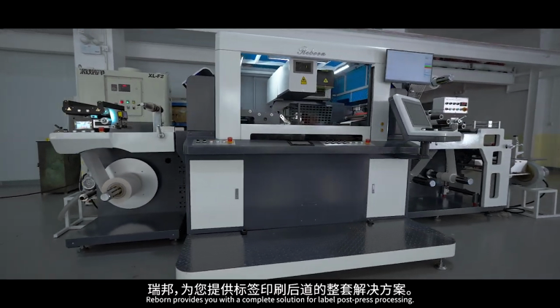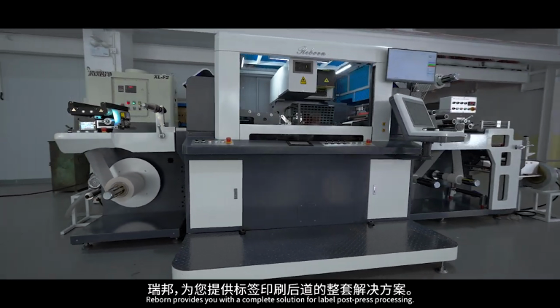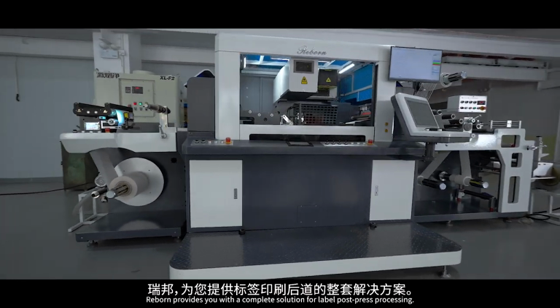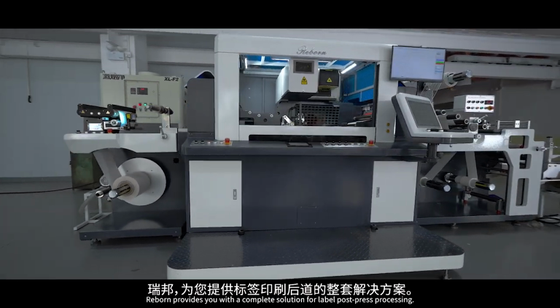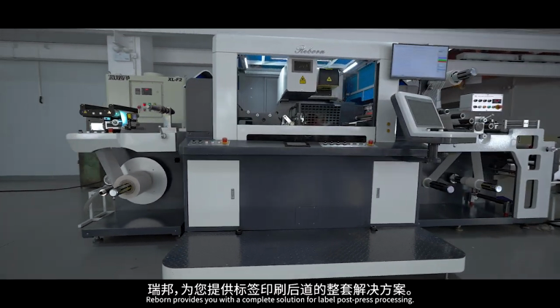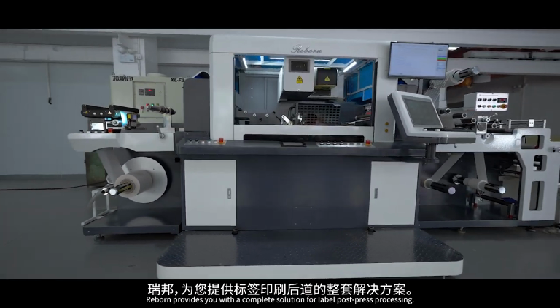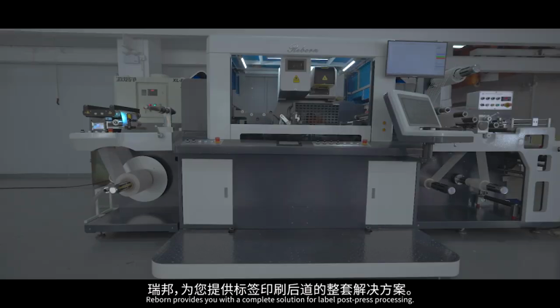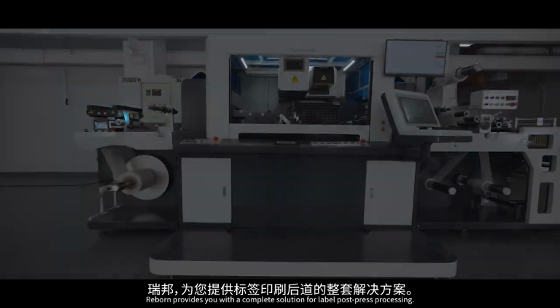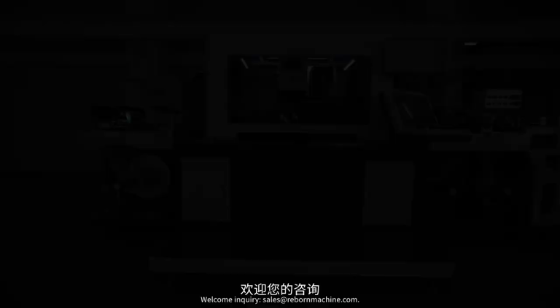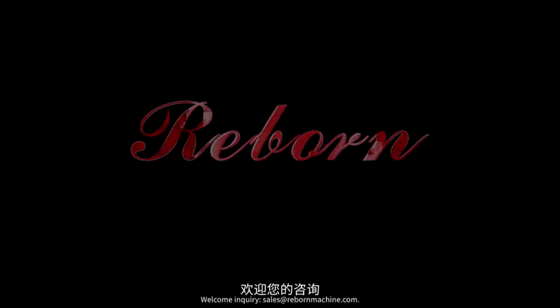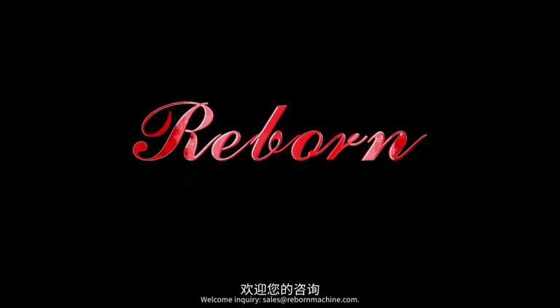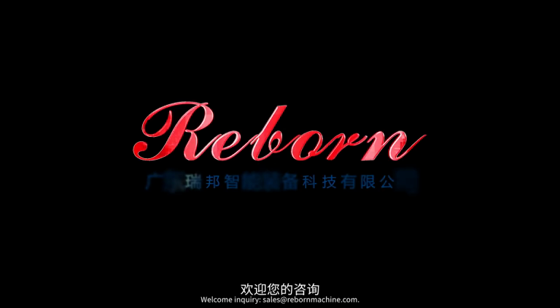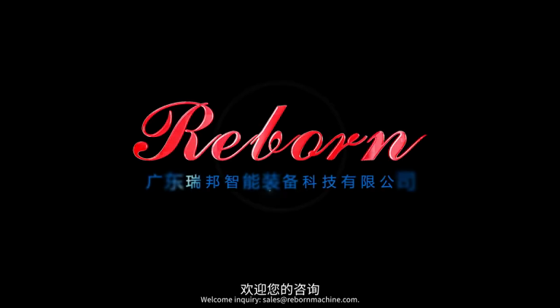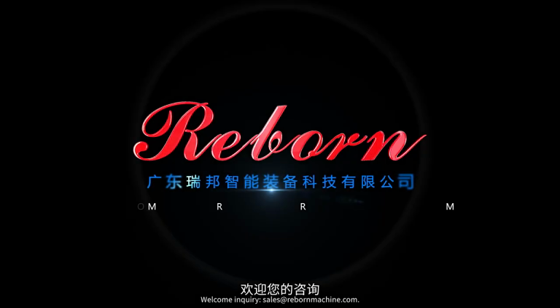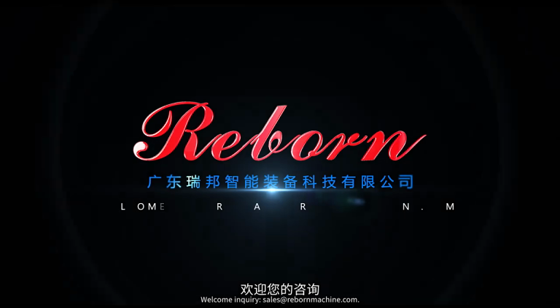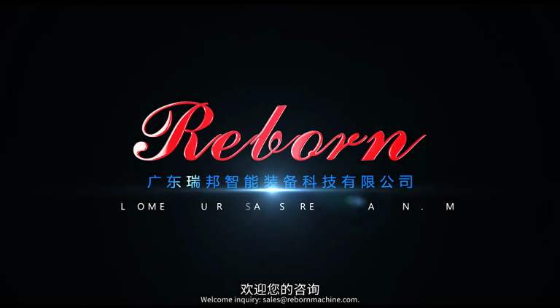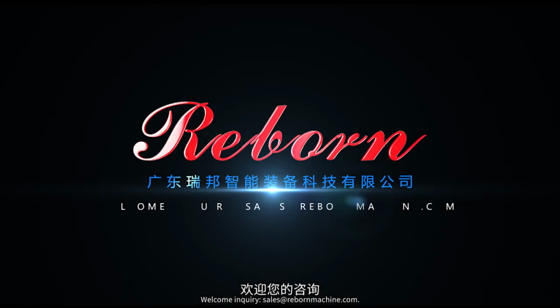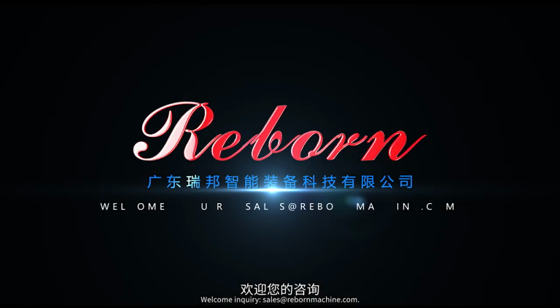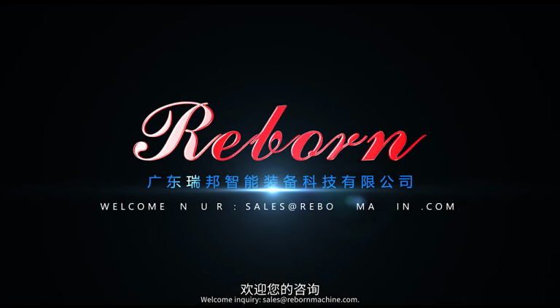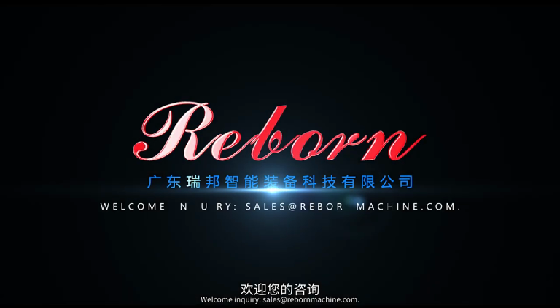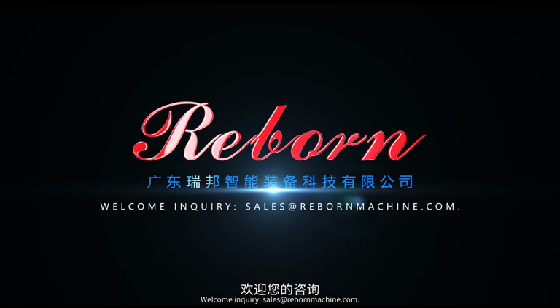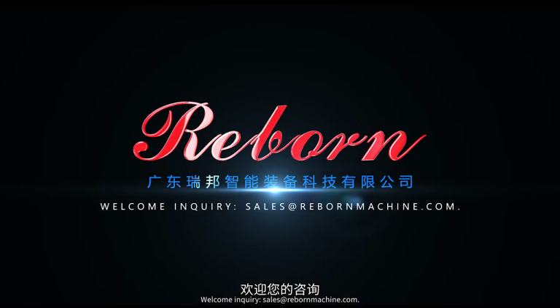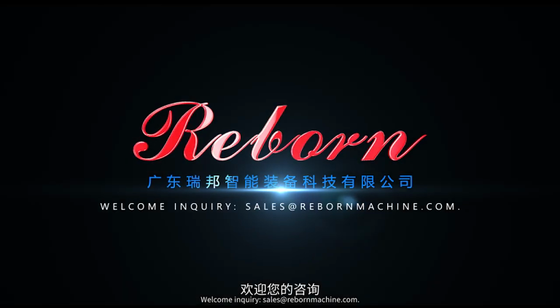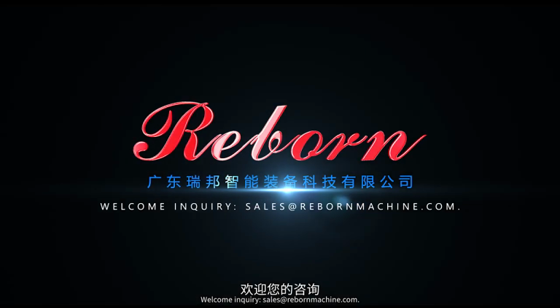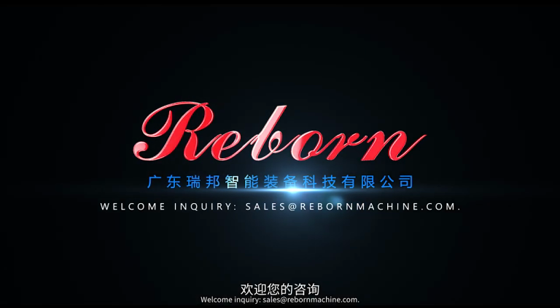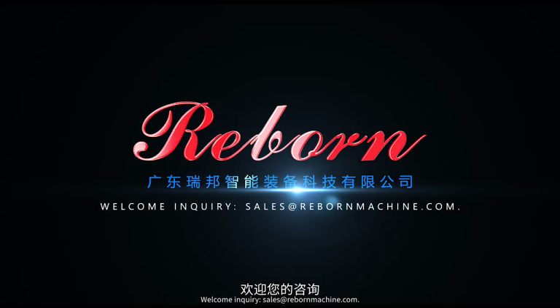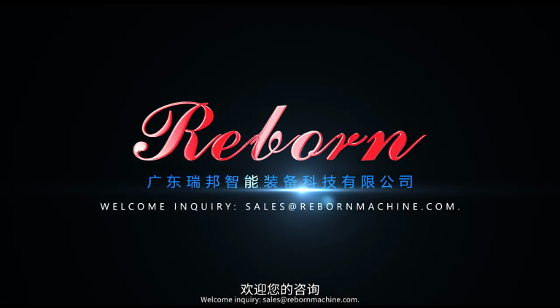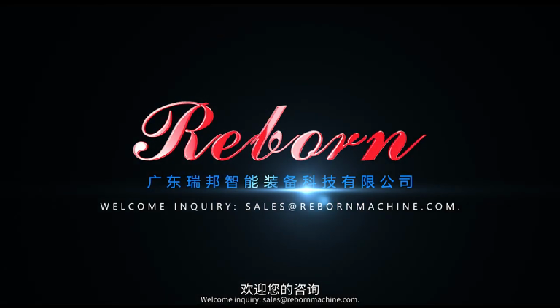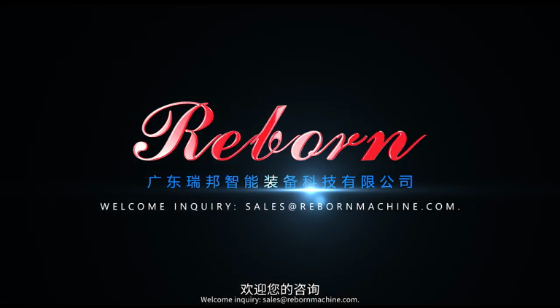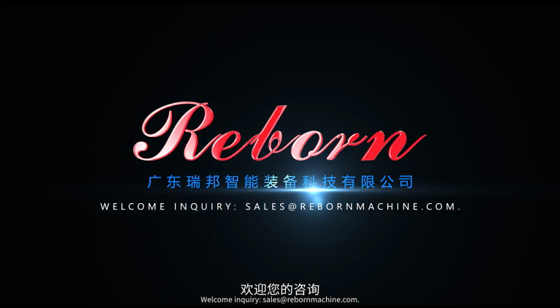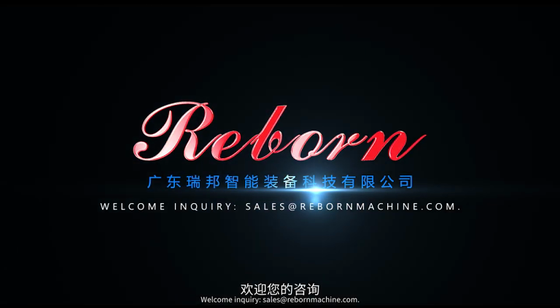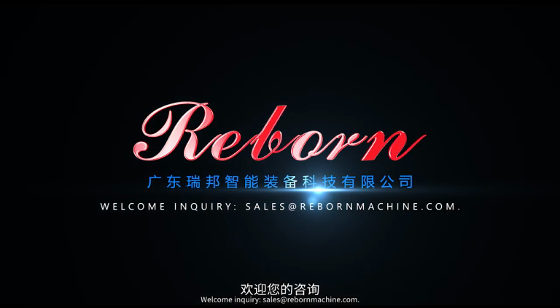Welcome to inquire. Sales at RebornMachine.com. Reborn.